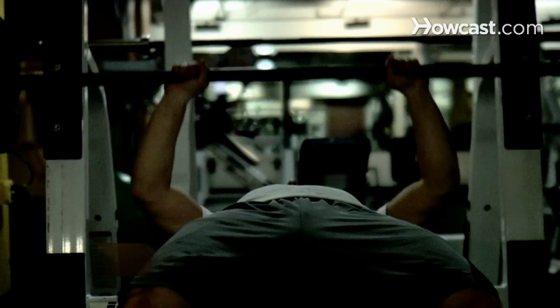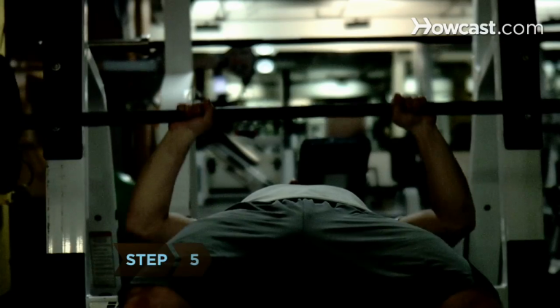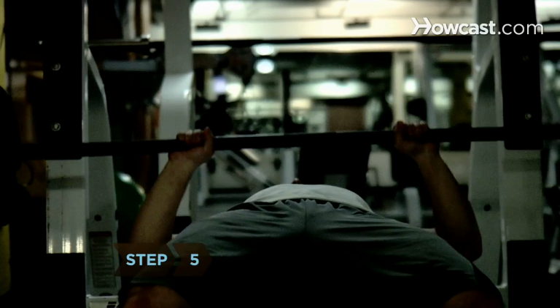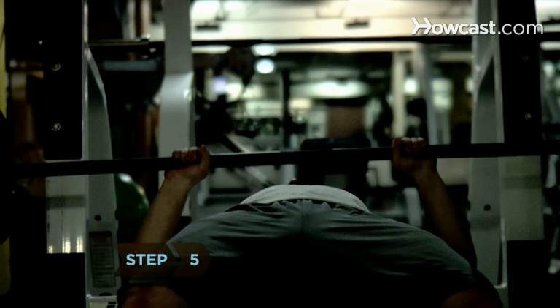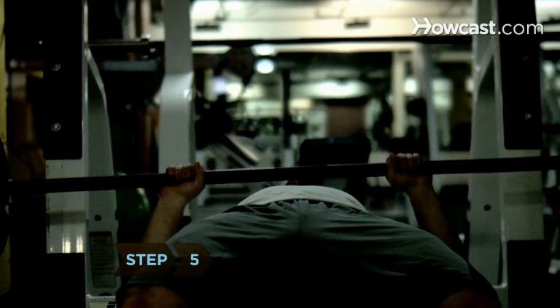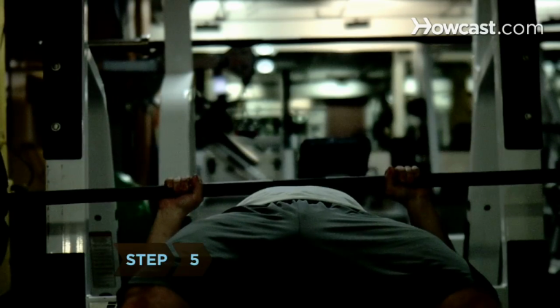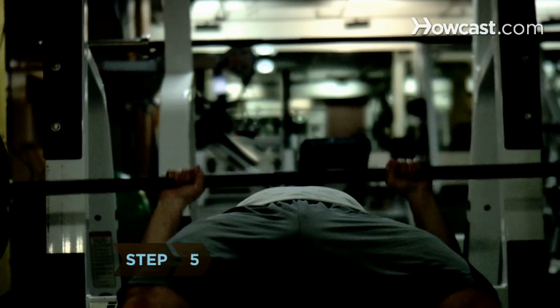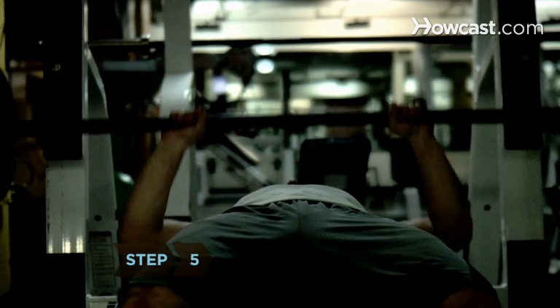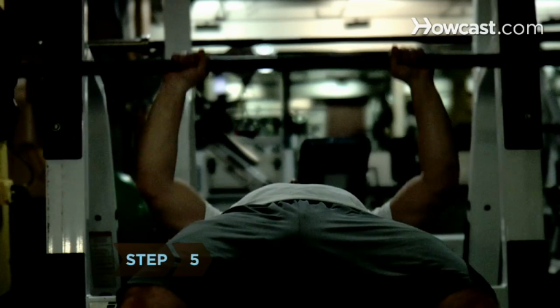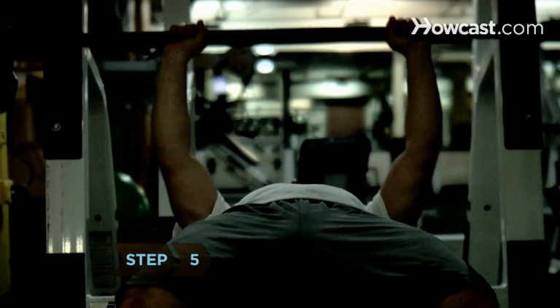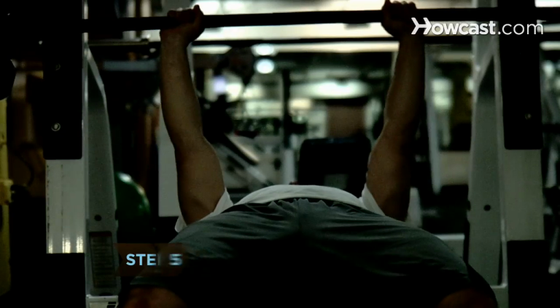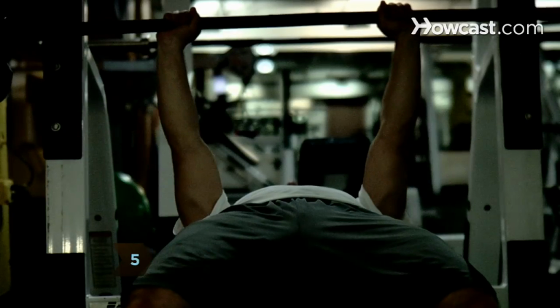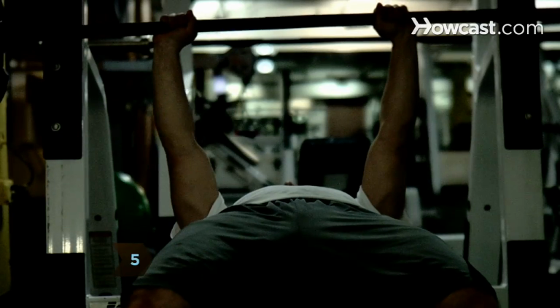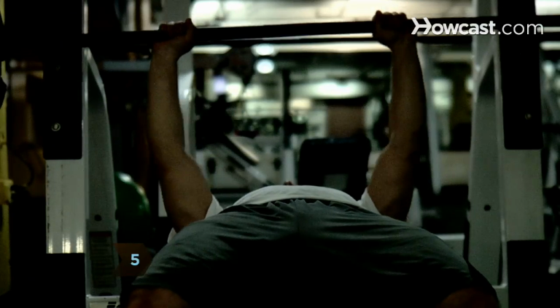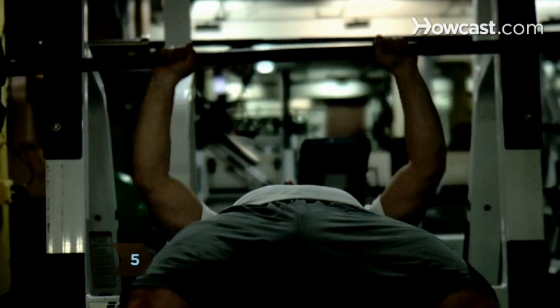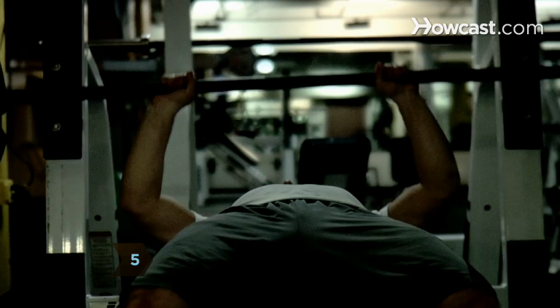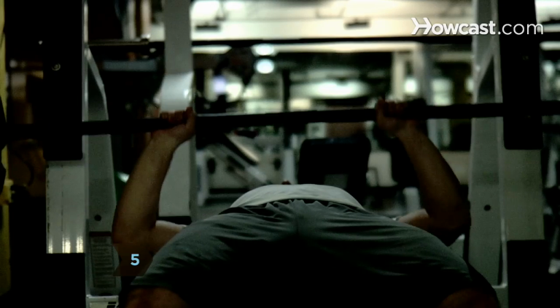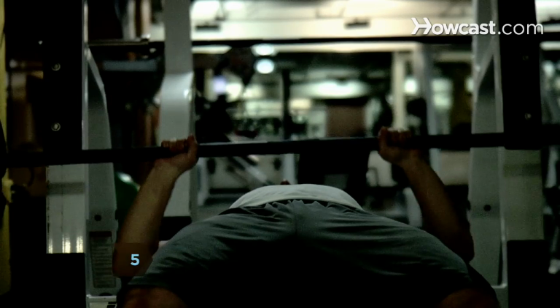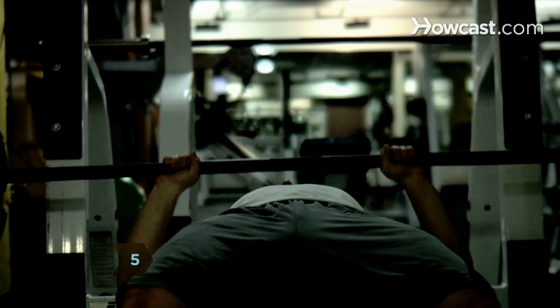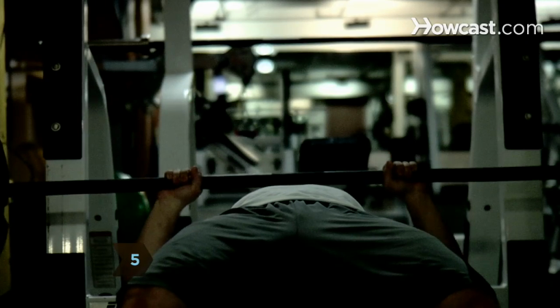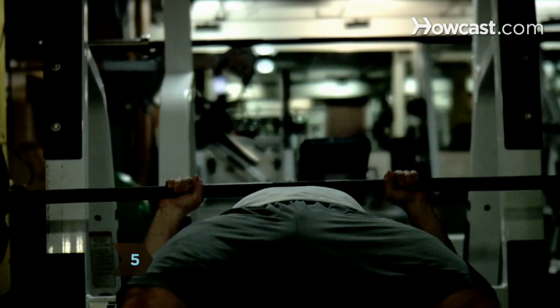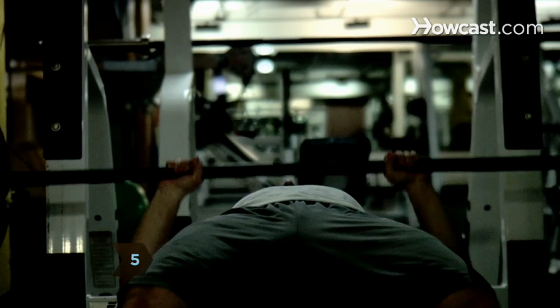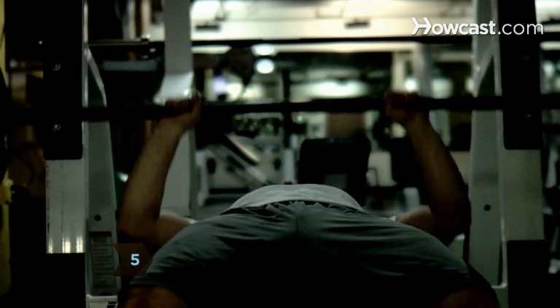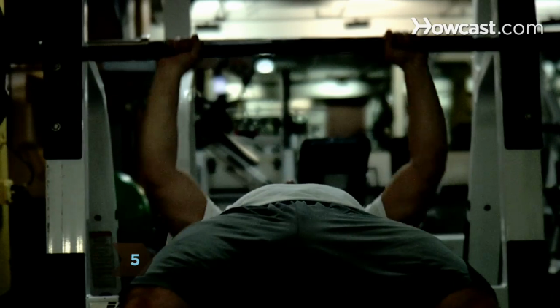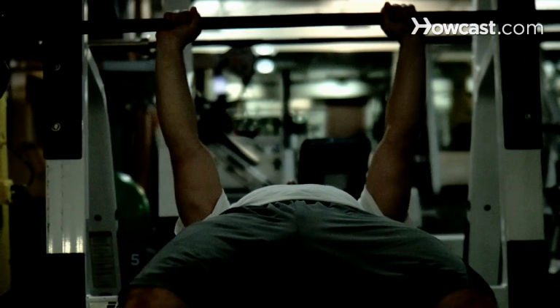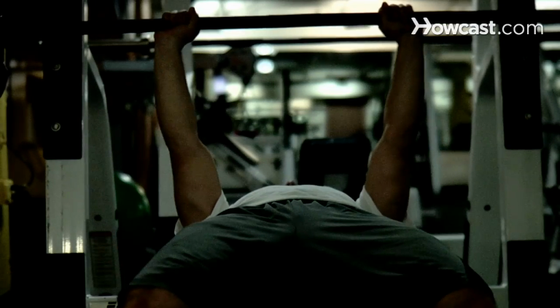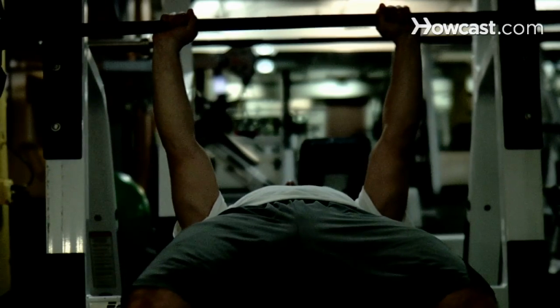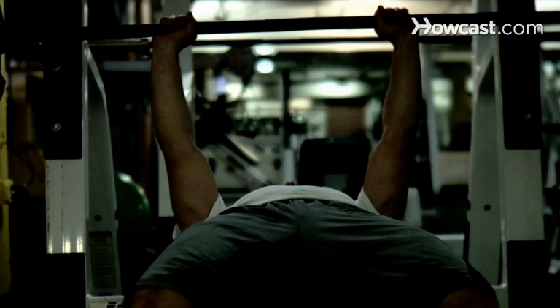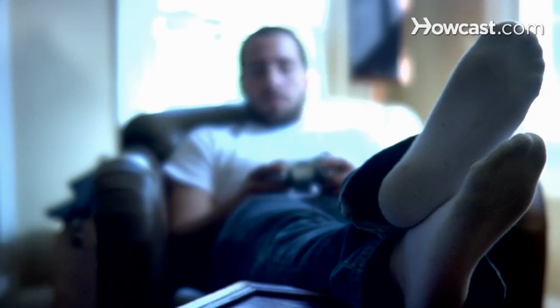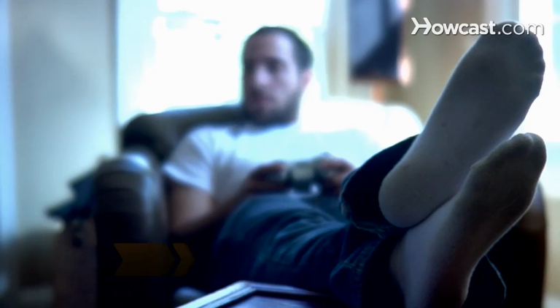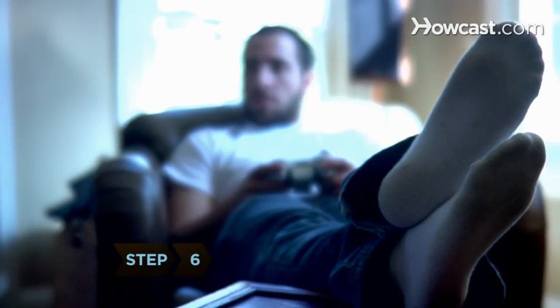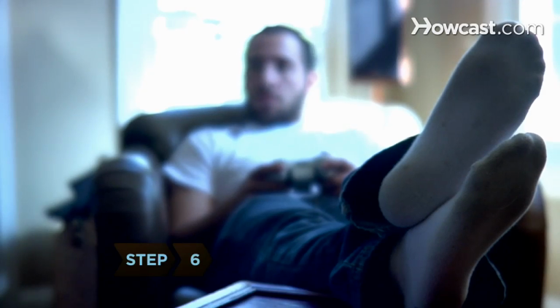Step 5. Include weight training and core exercises to tone and increase muscle mass. Step 6.